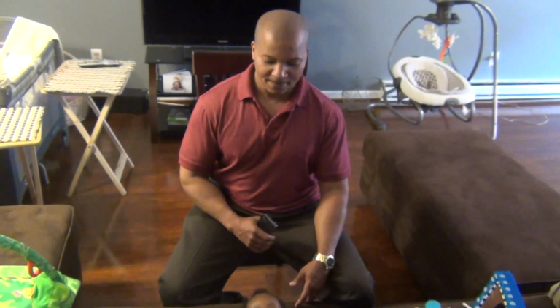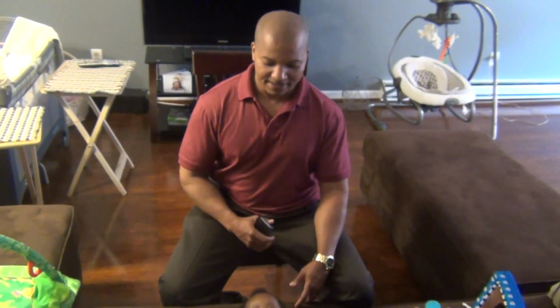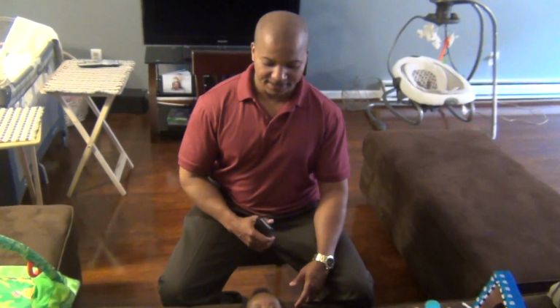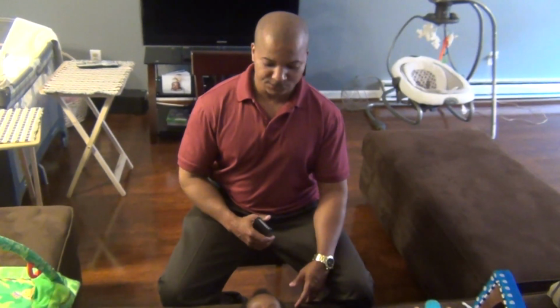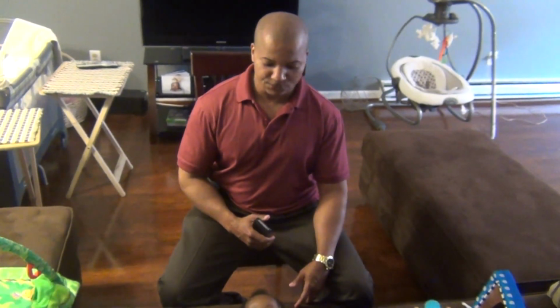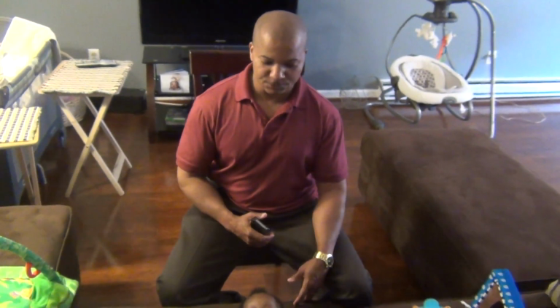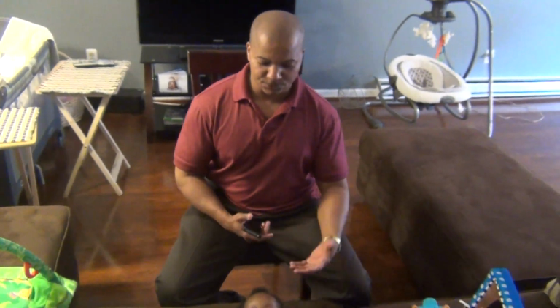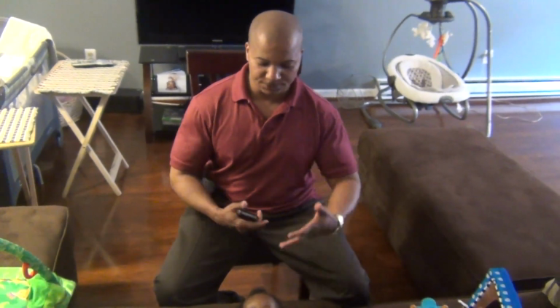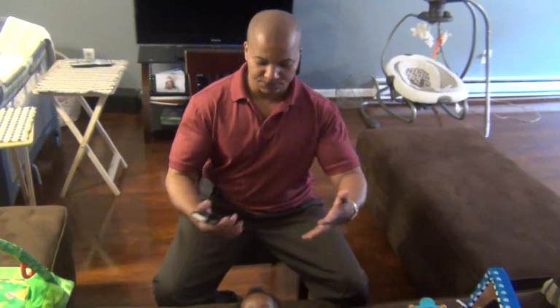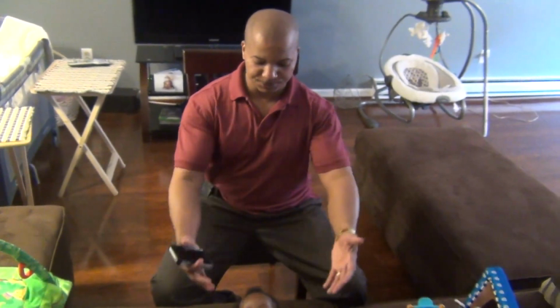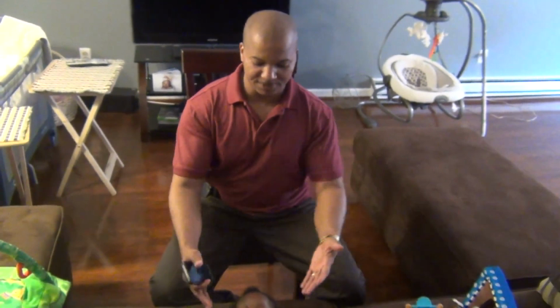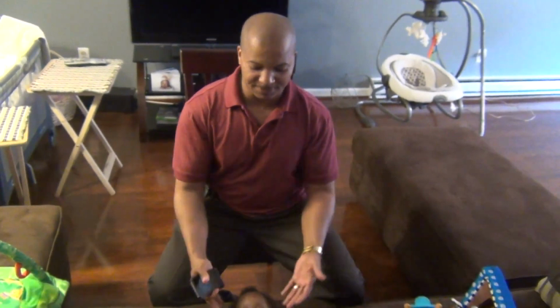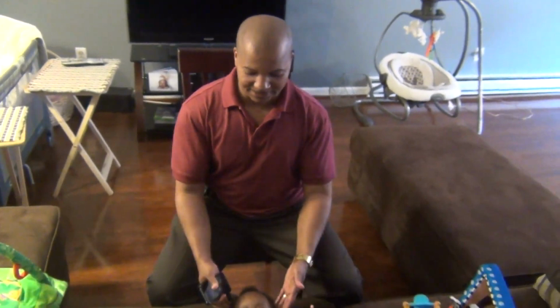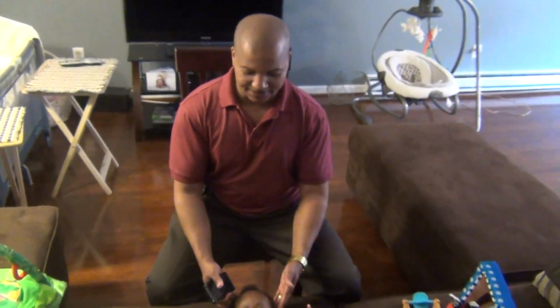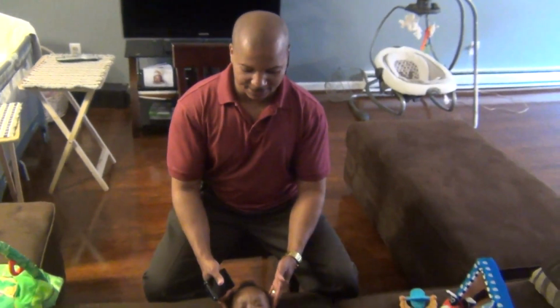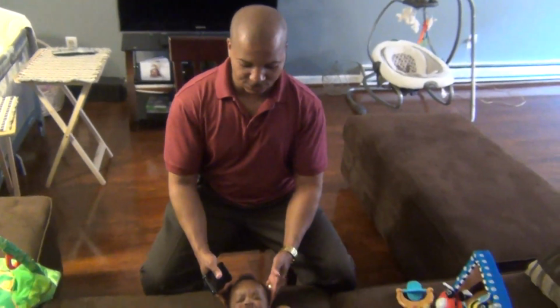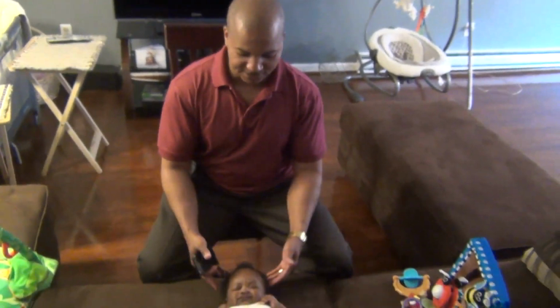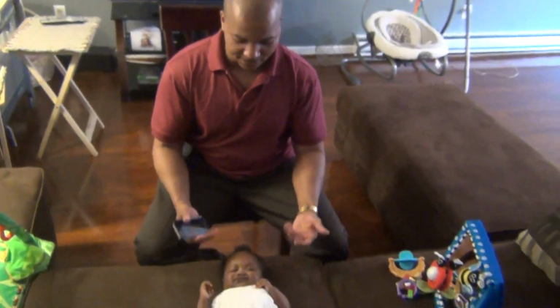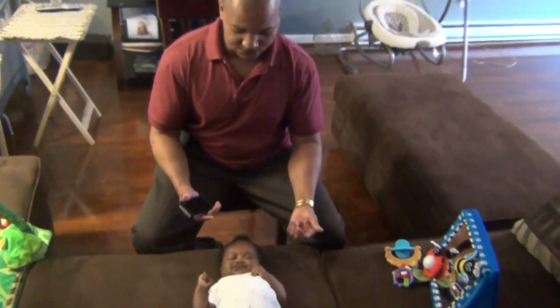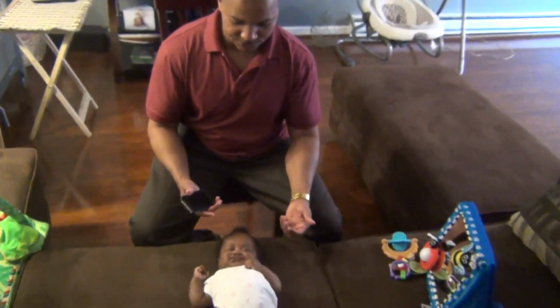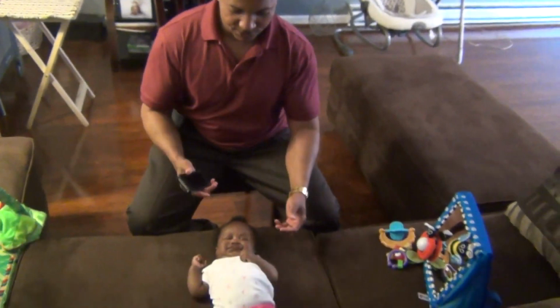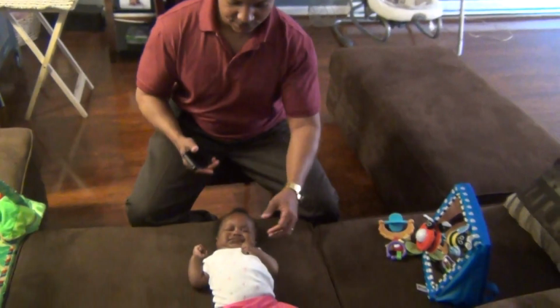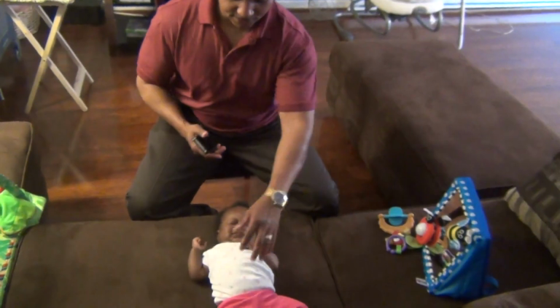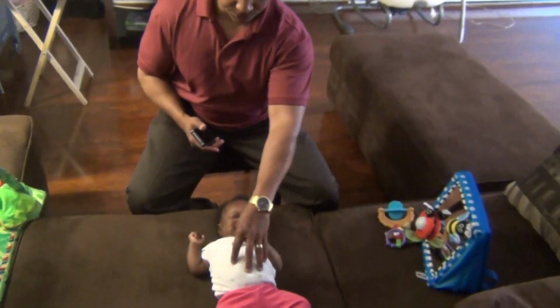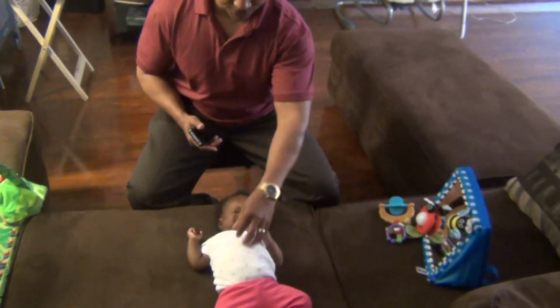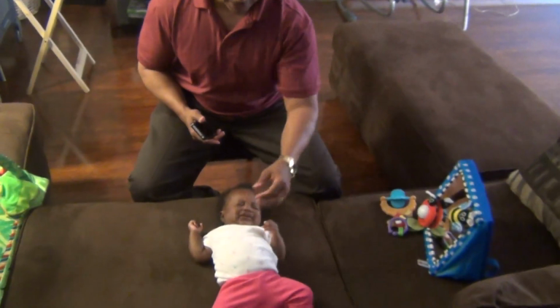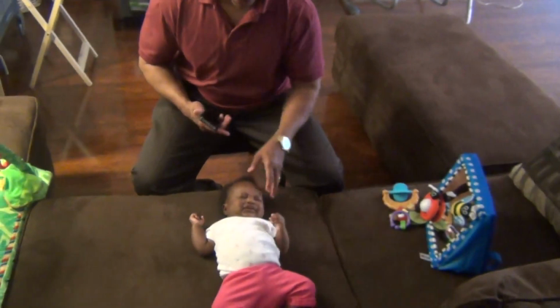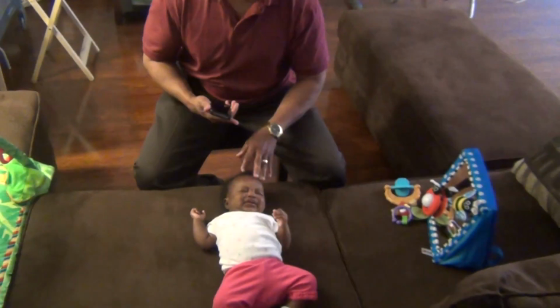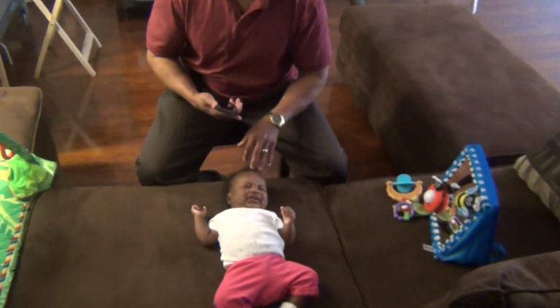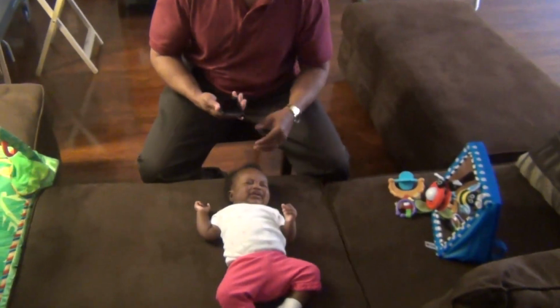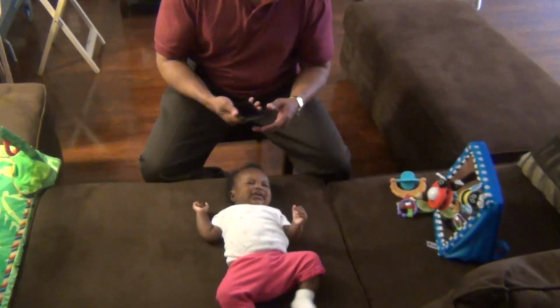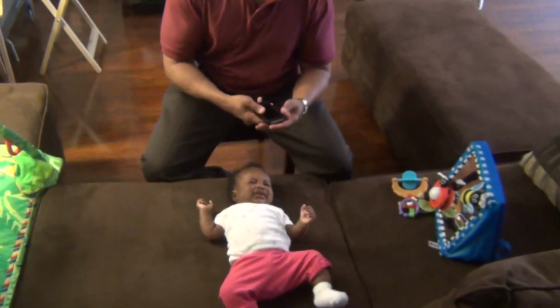What you want to do is put baby to lay down on the couch with her head close to your body.